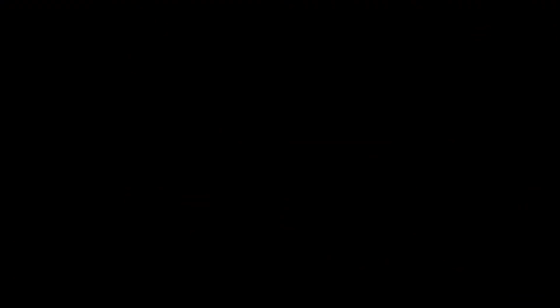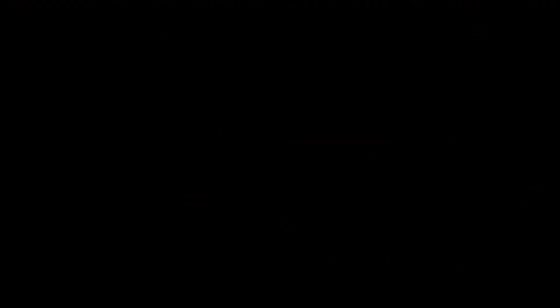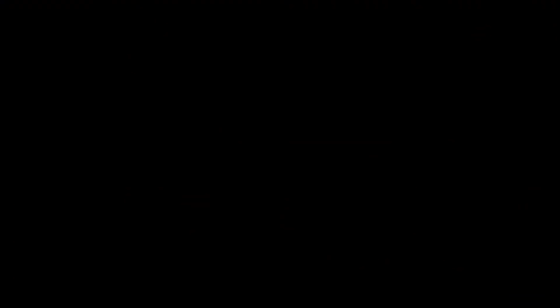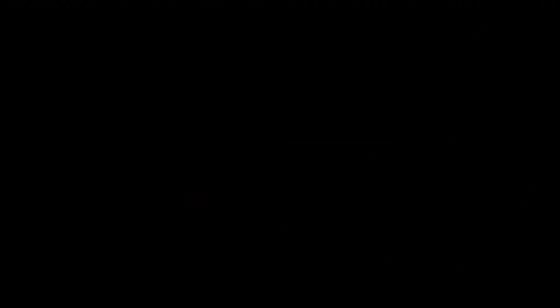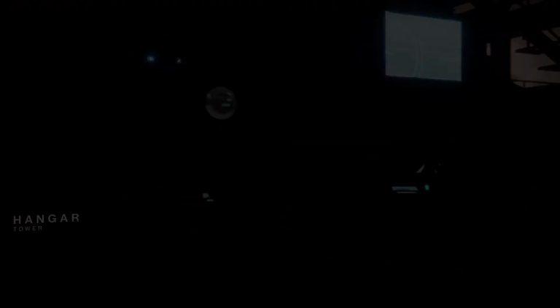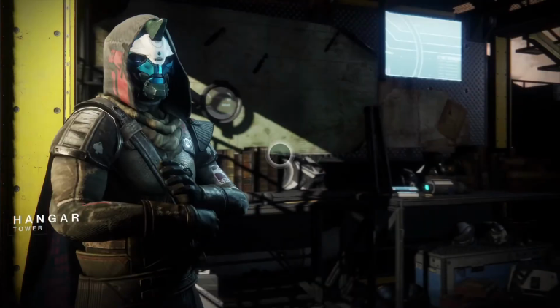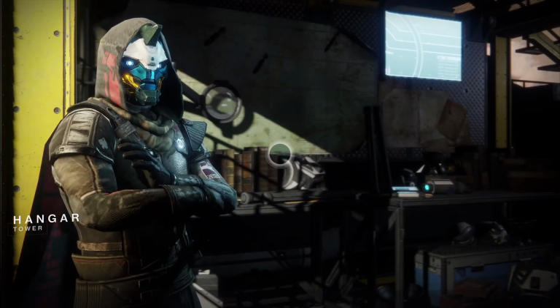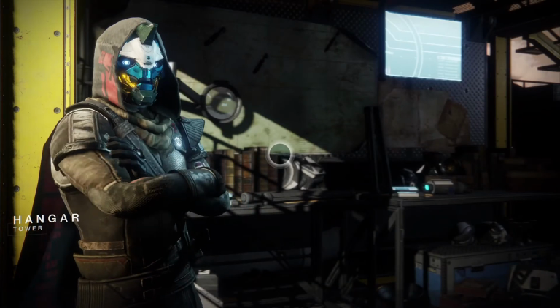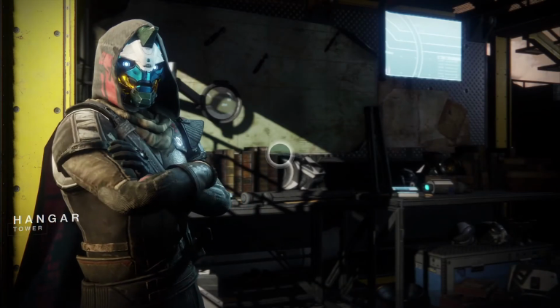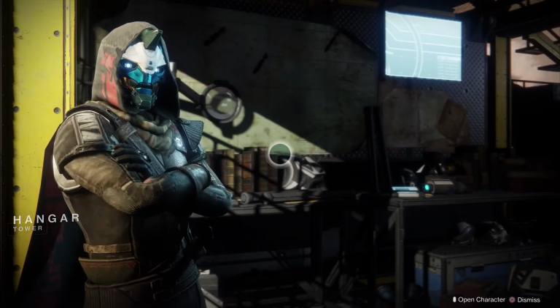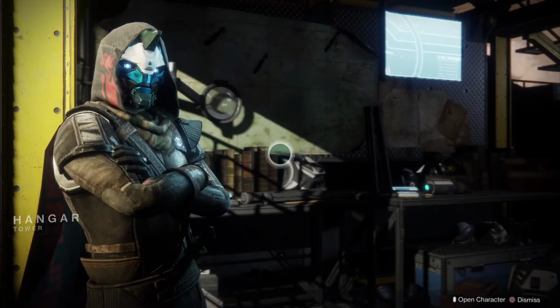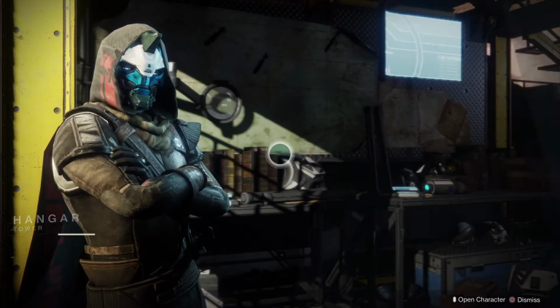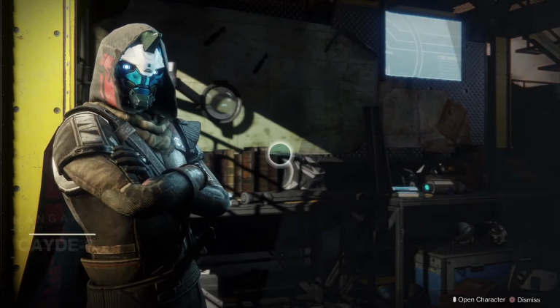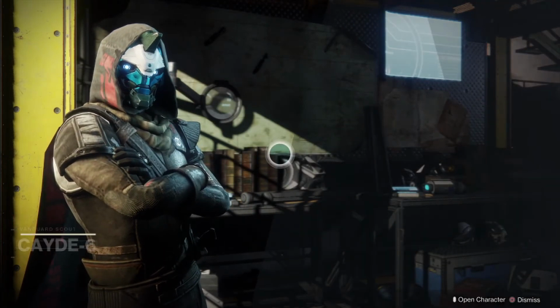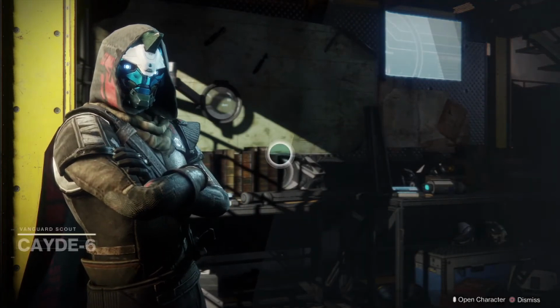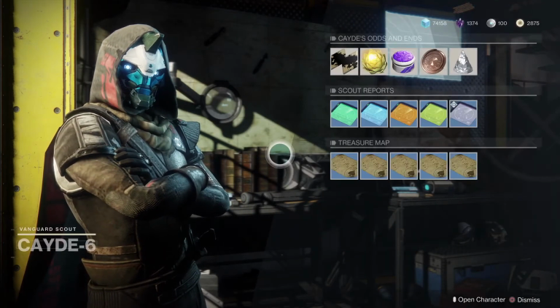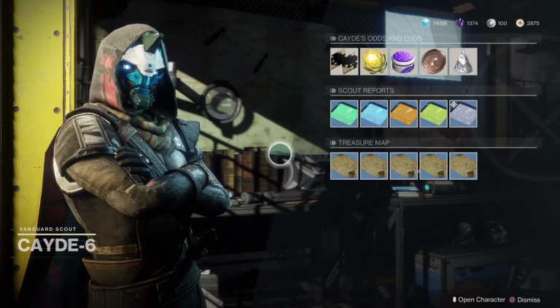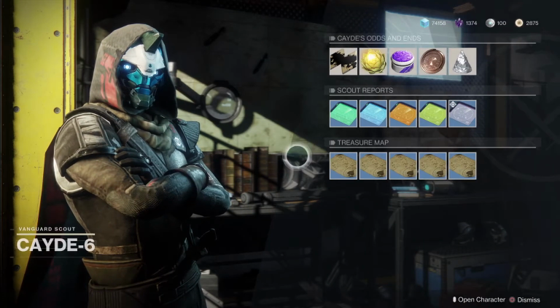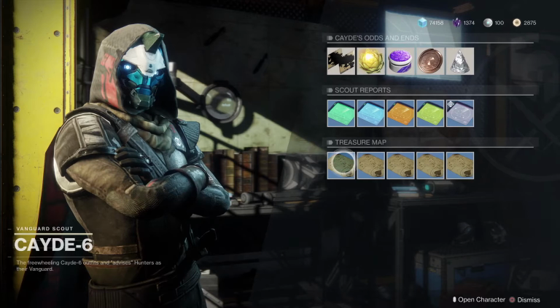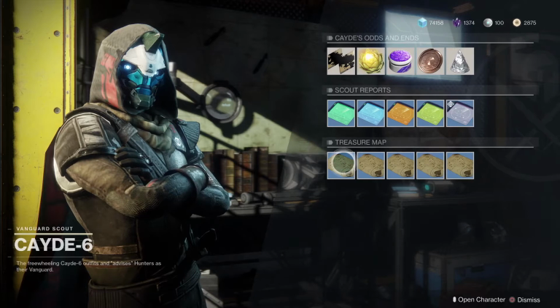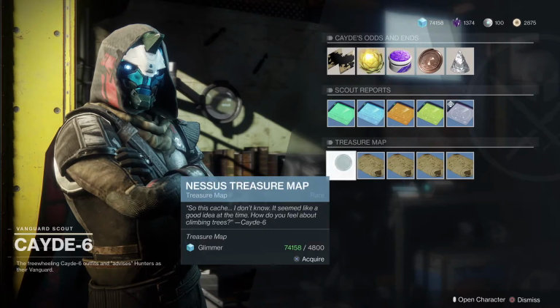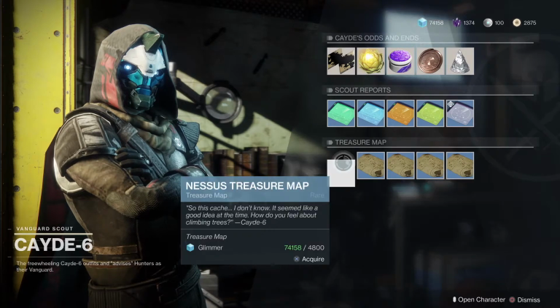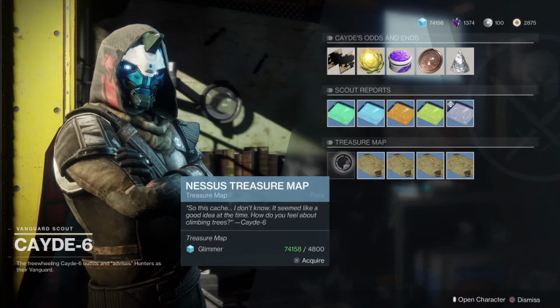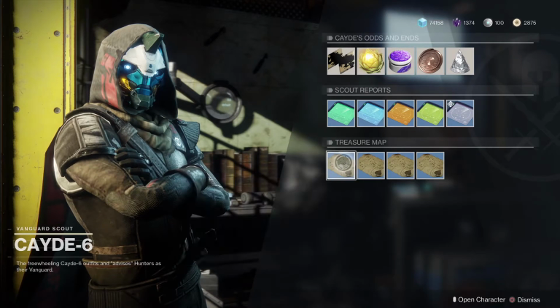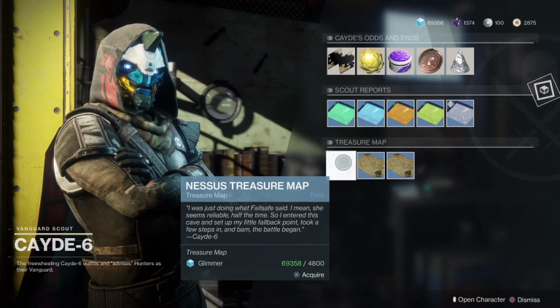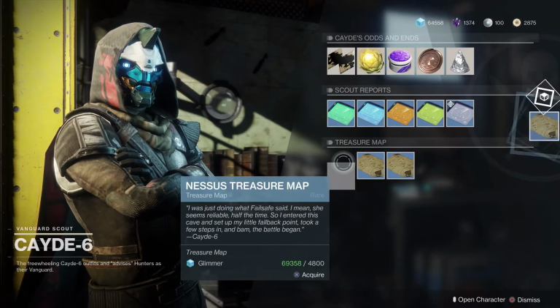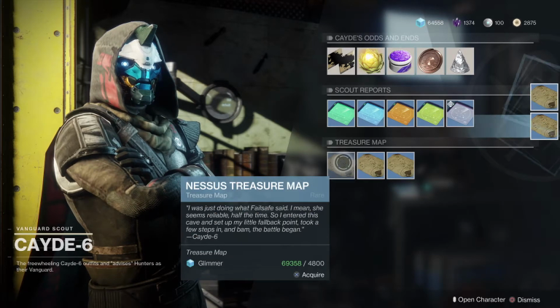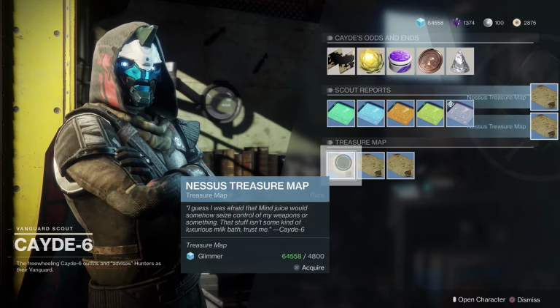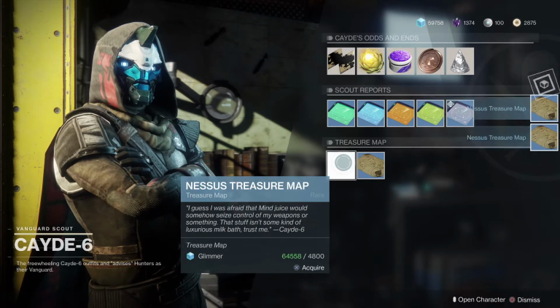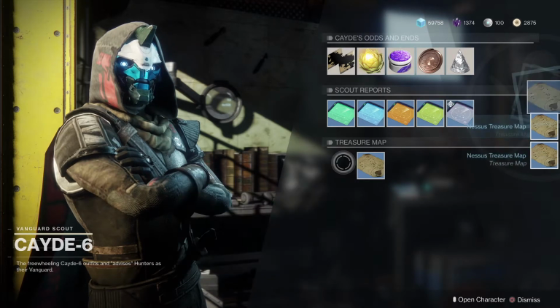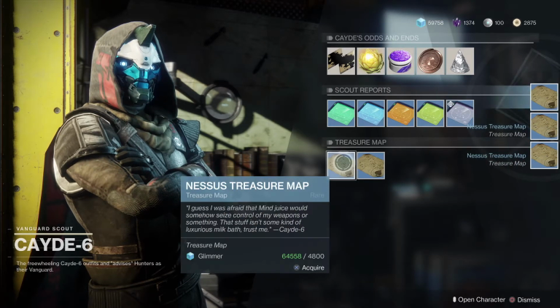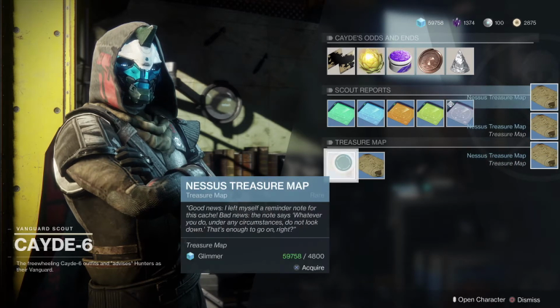Back on the tower, make sure you head on over to Cayde to get your treasure maps, and Ikora who has your meditations for the week.